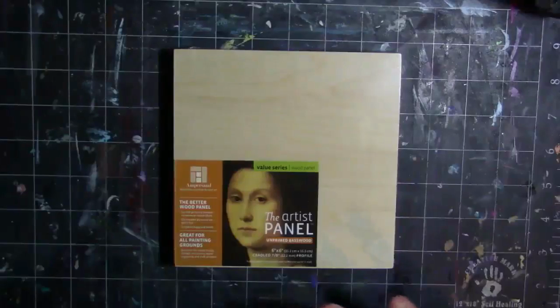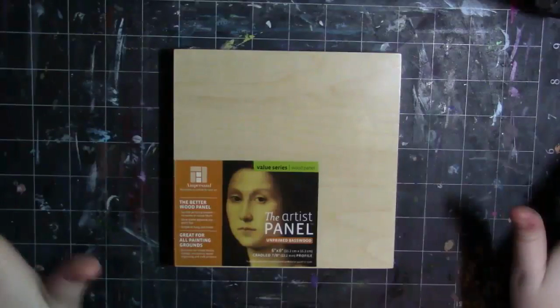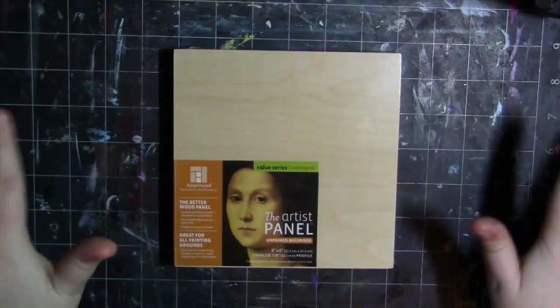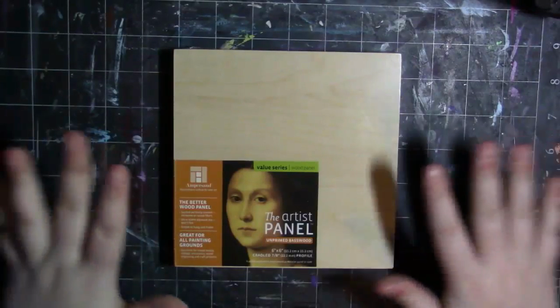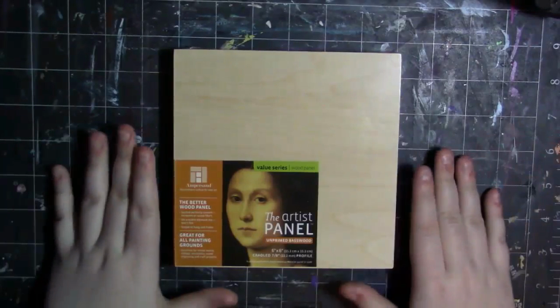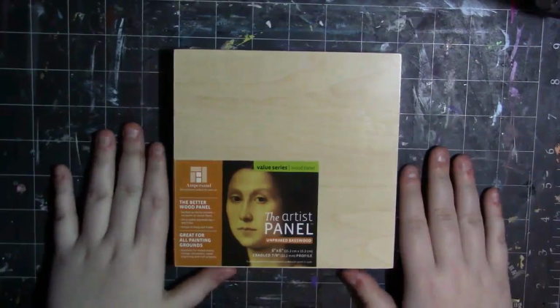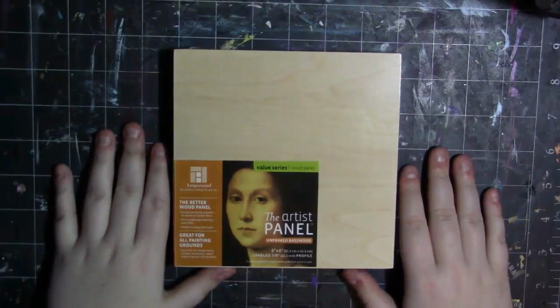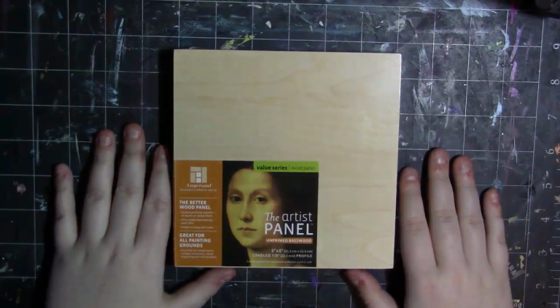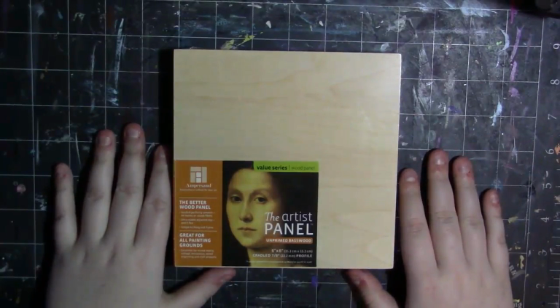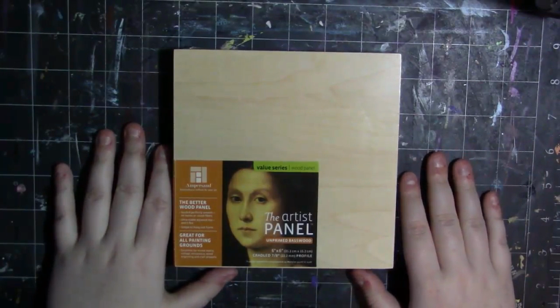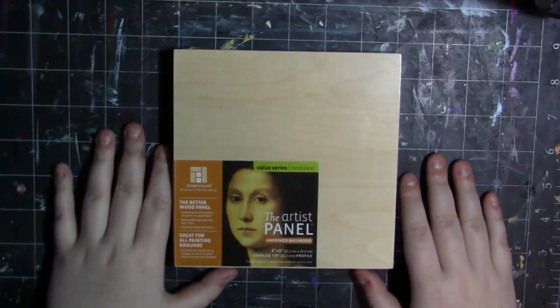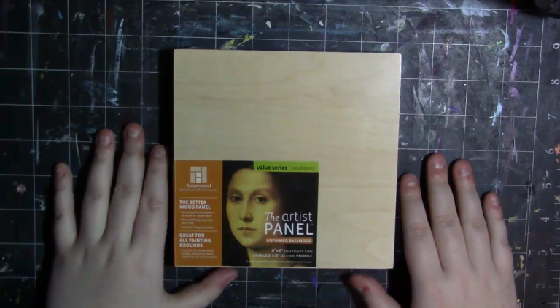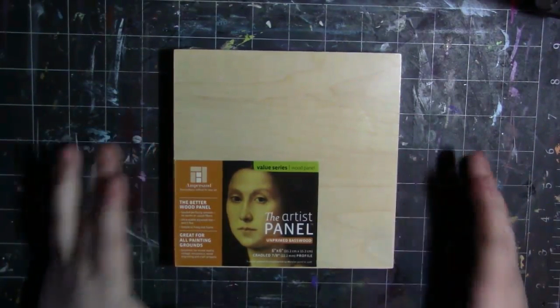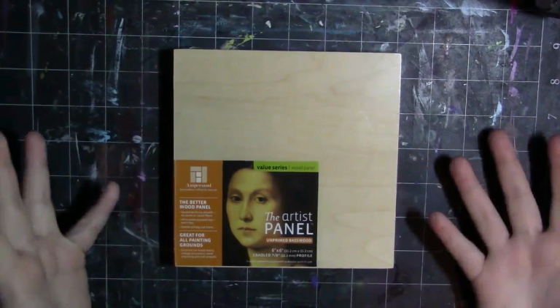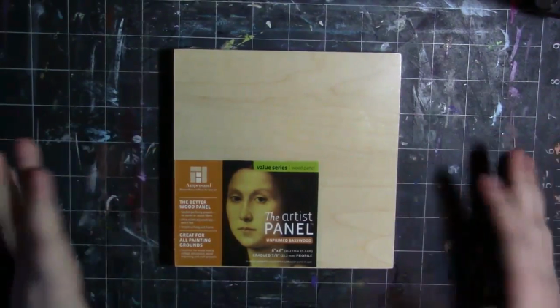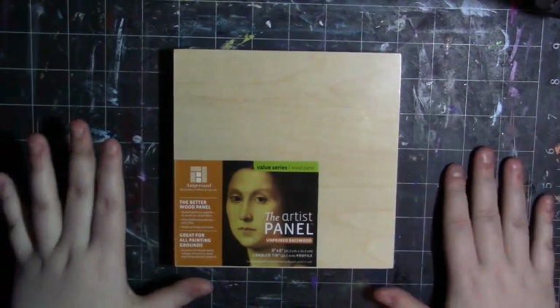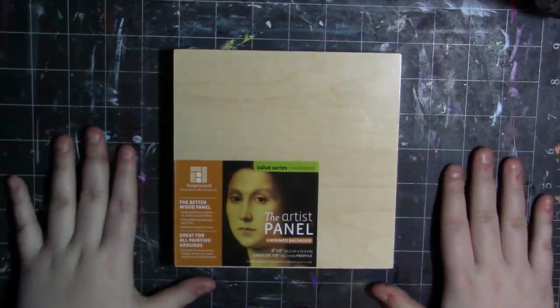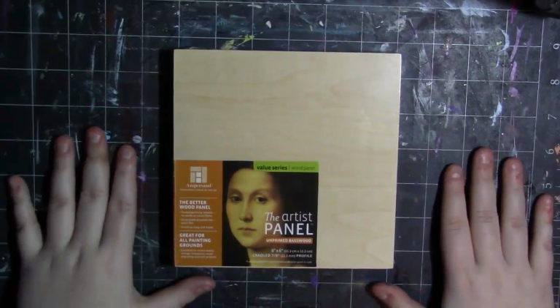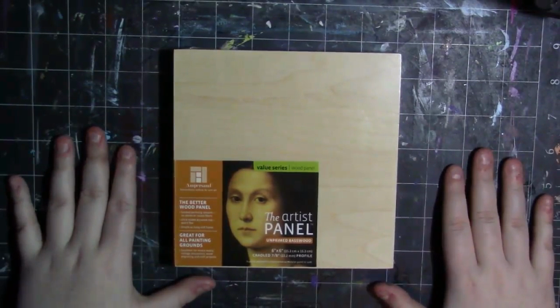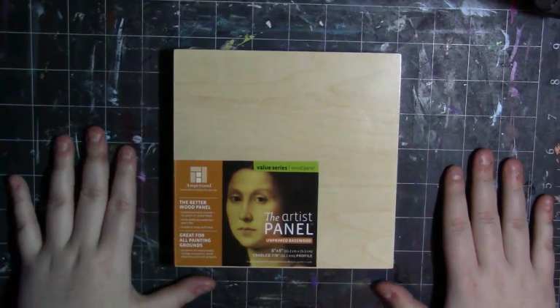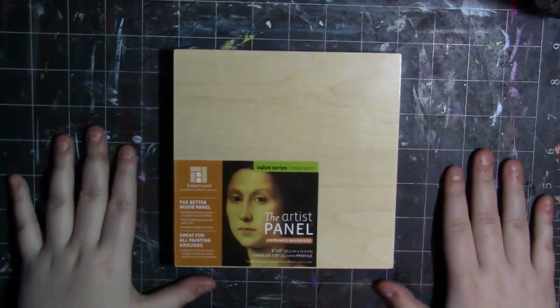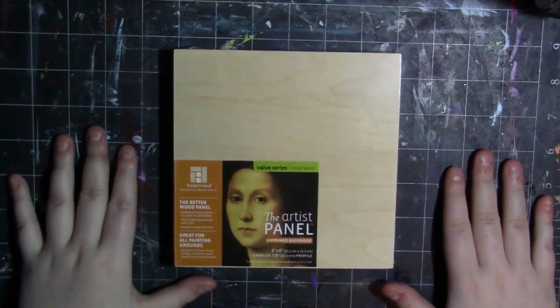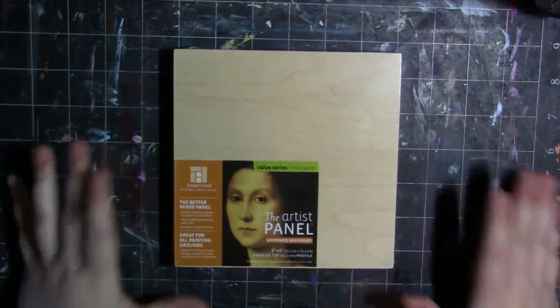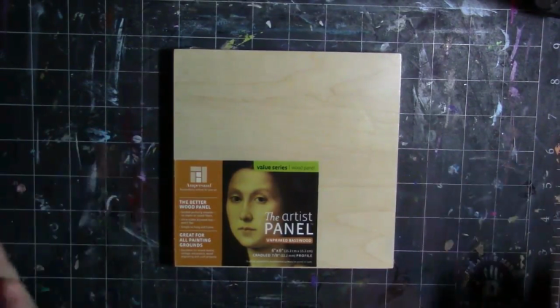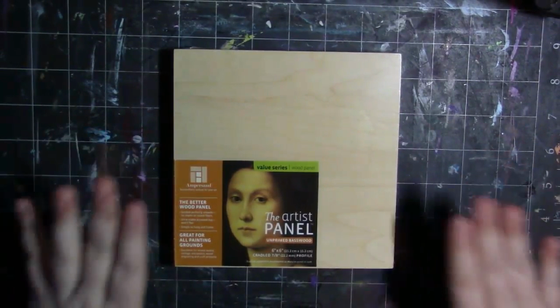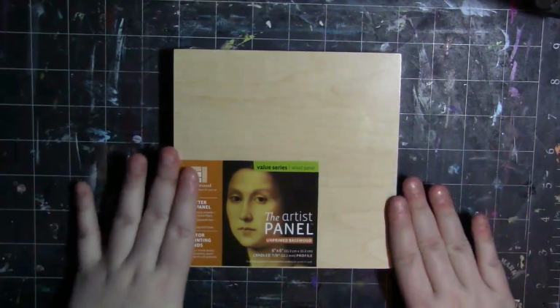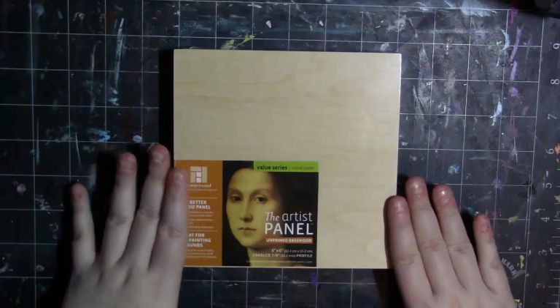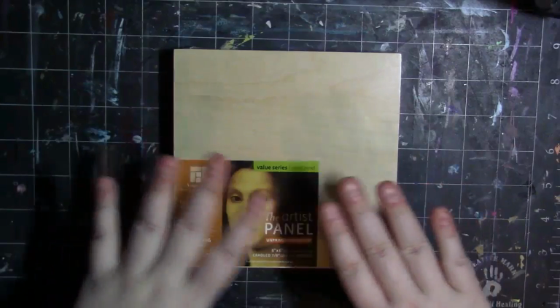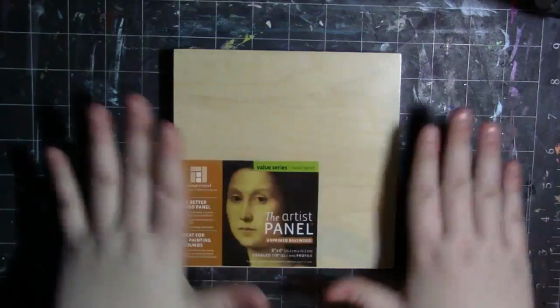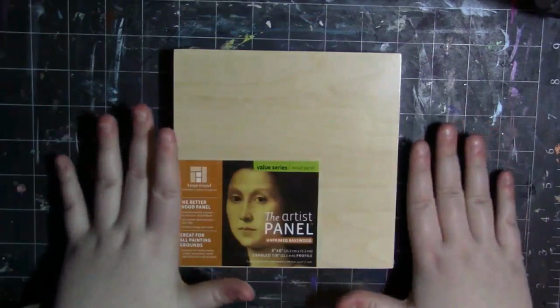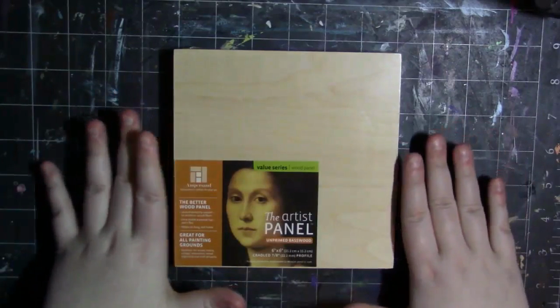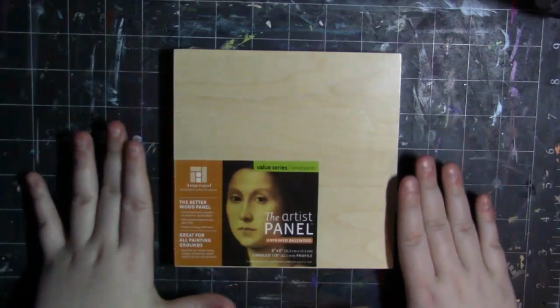Hey my squidlings, welcome back to my channel. So today I'm going to be demoing and reviewing this wood panel.